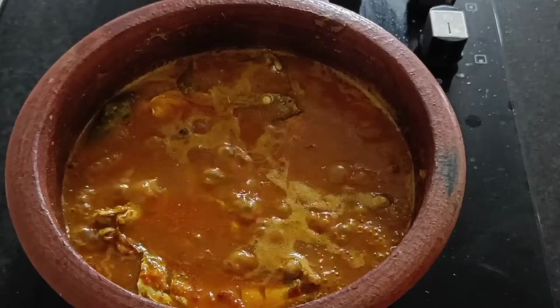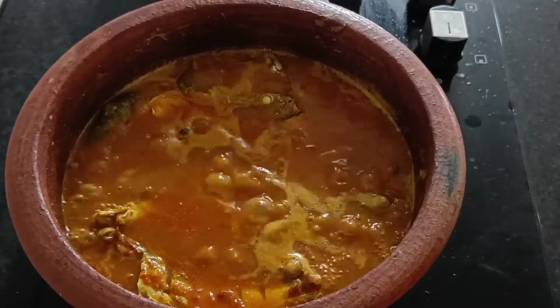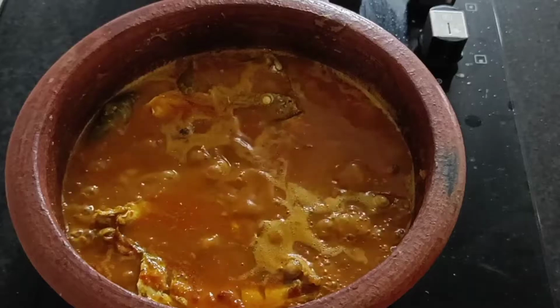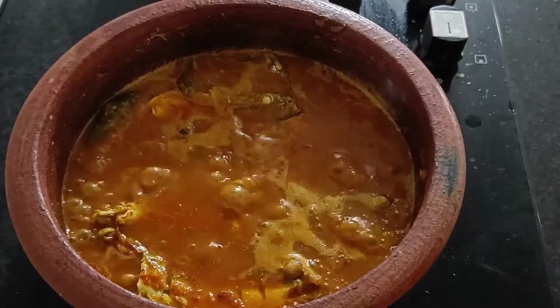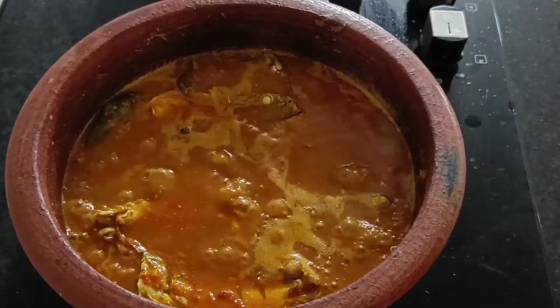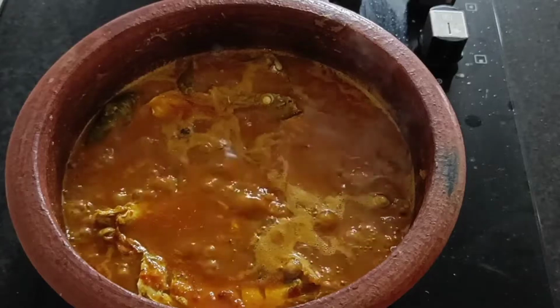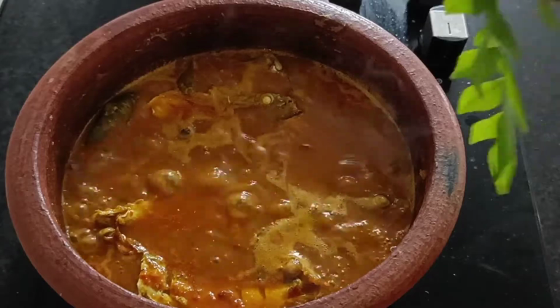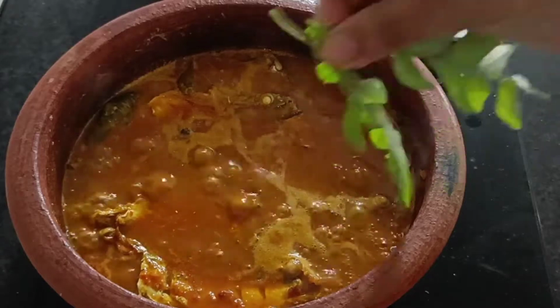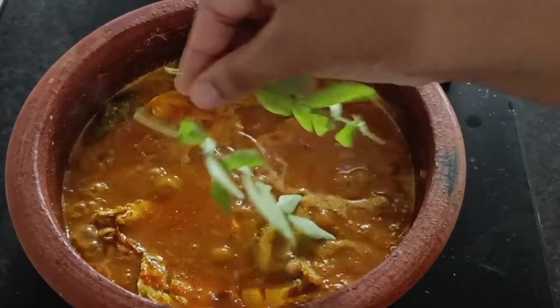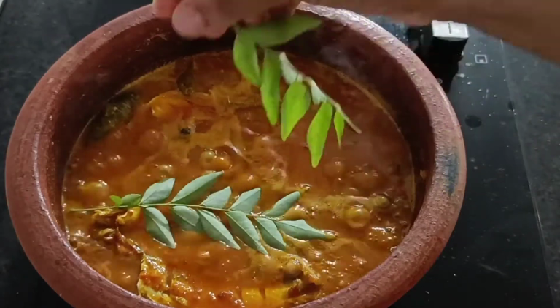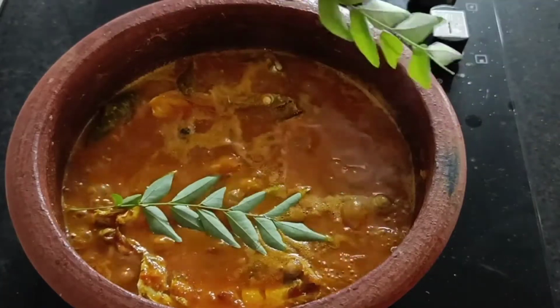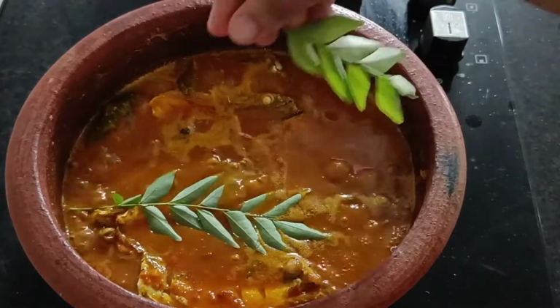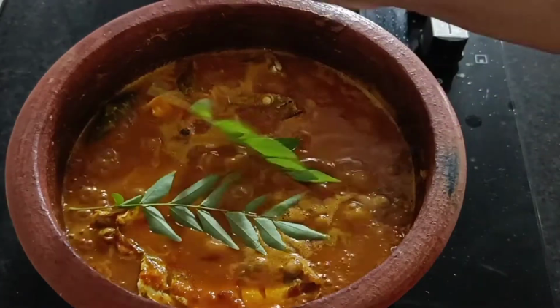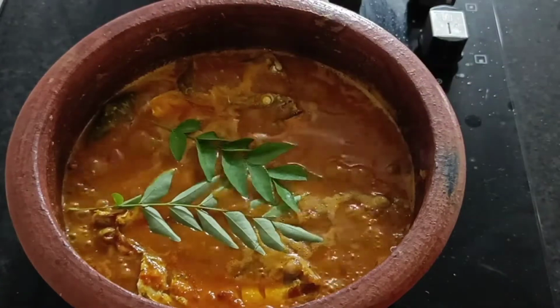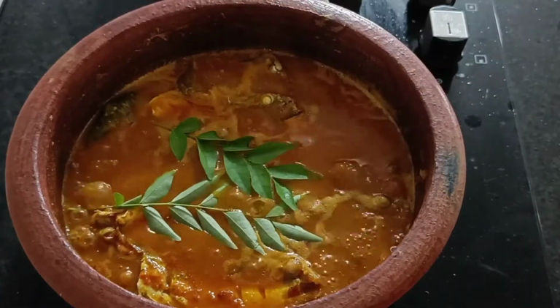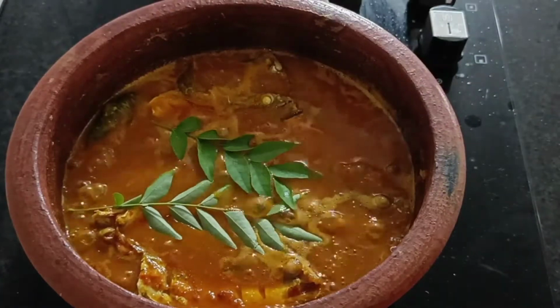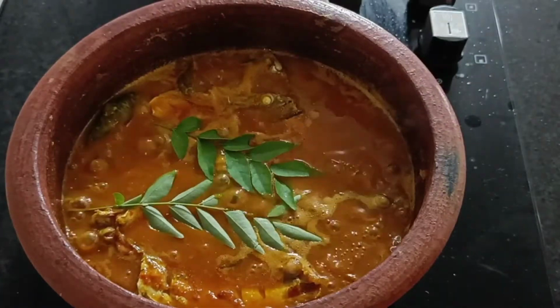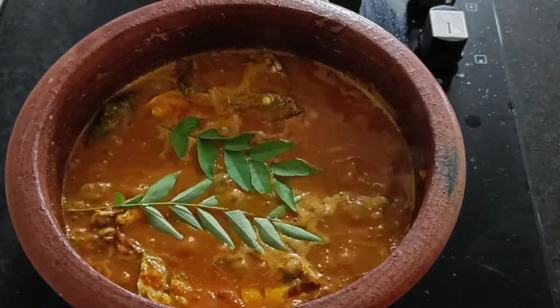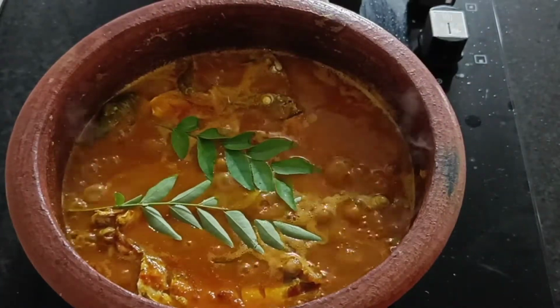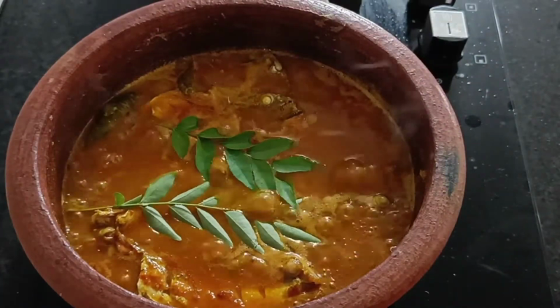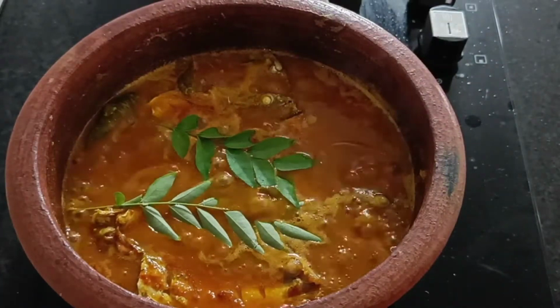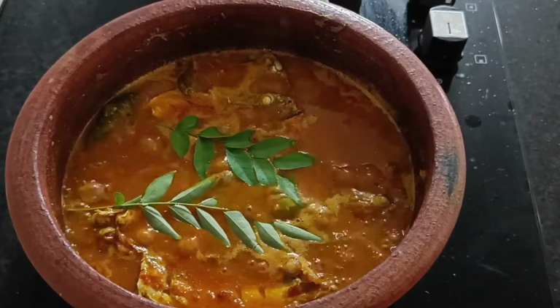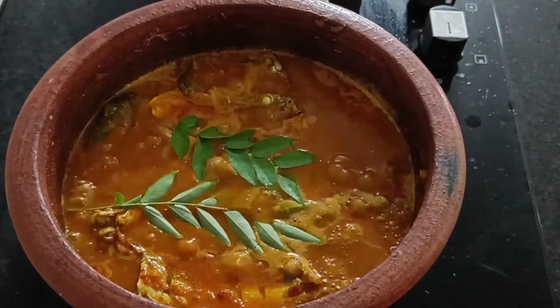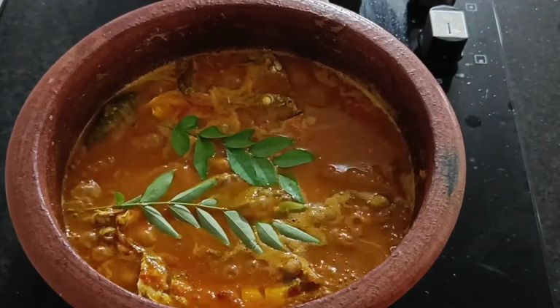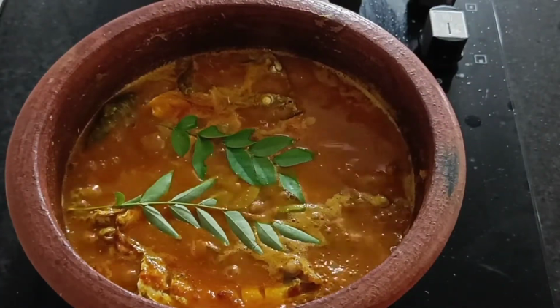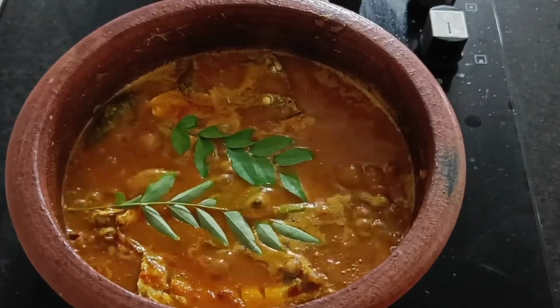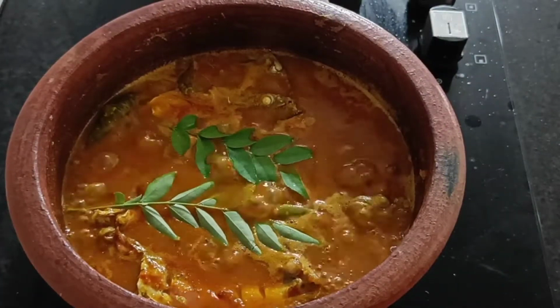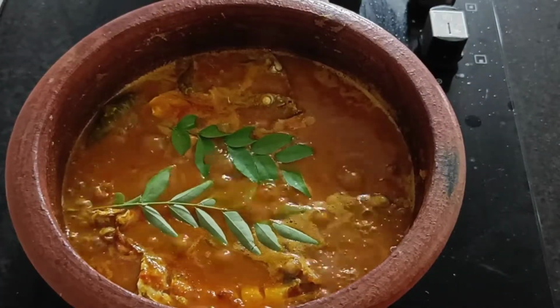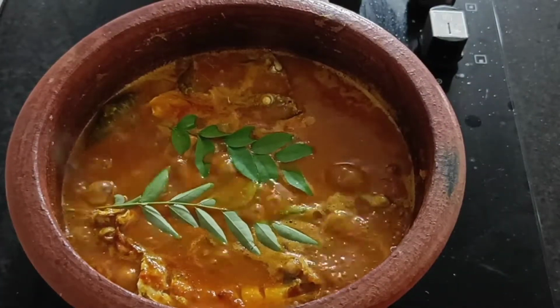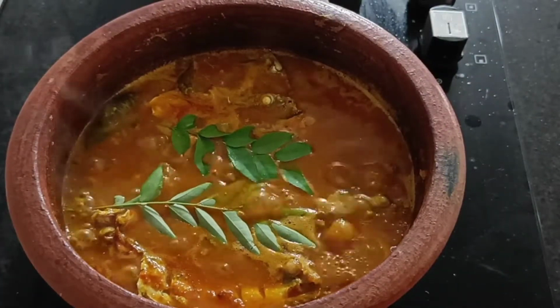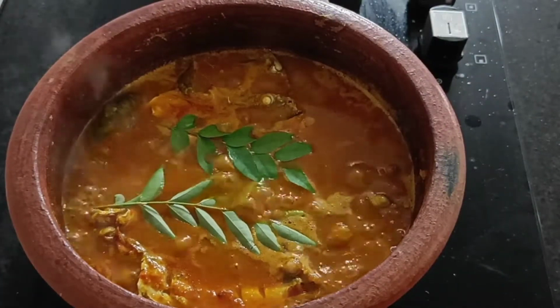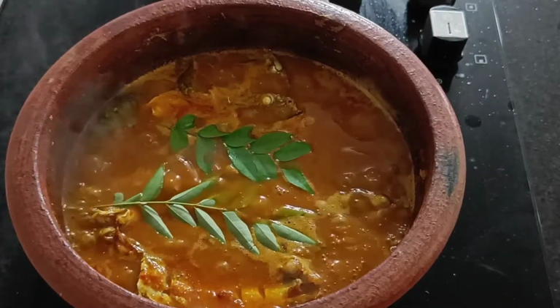Hi all, welcome back to my YouTube channel! This recipe is called a hotel style meat curry.